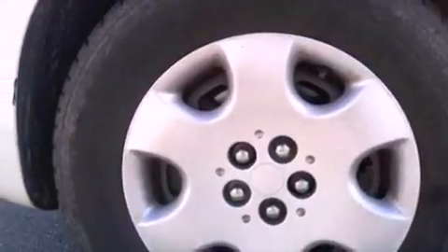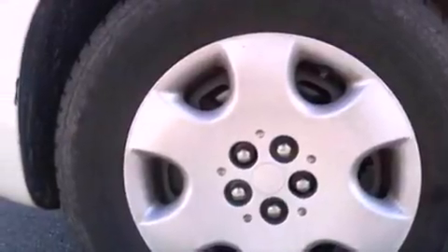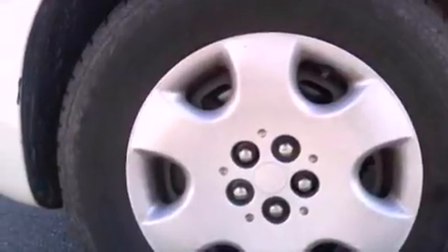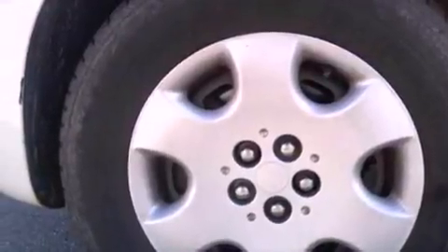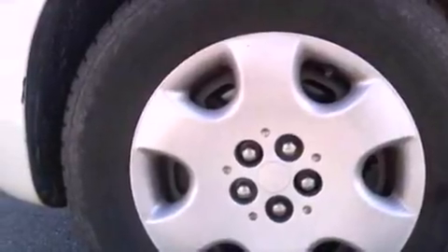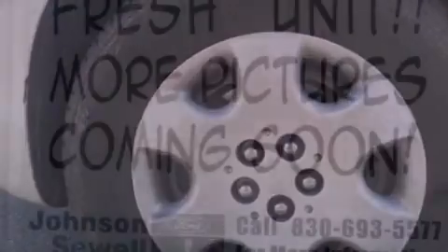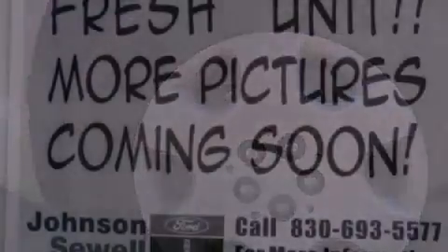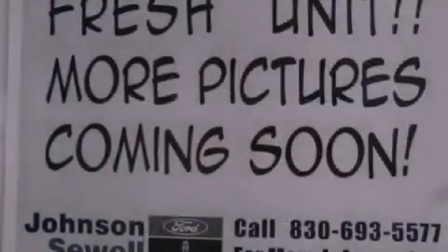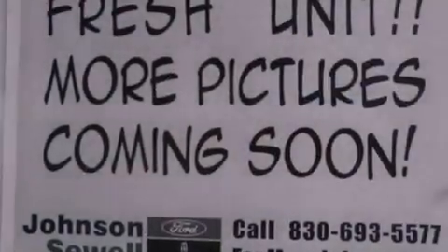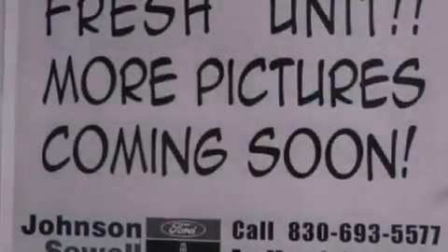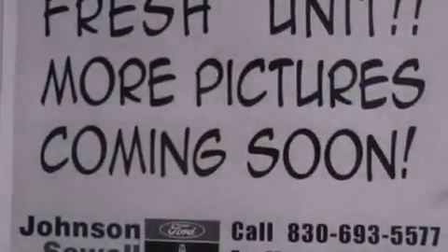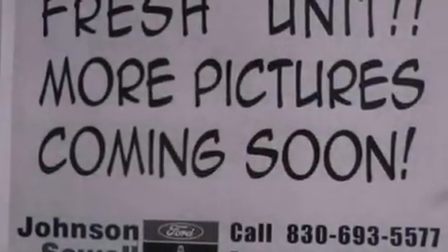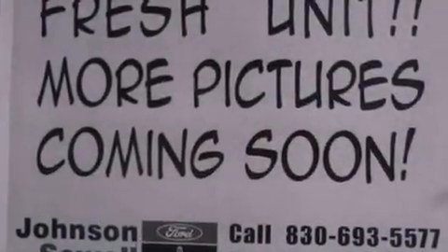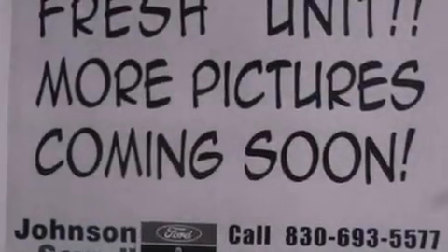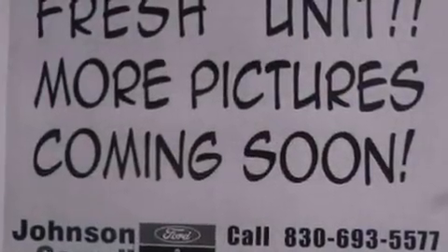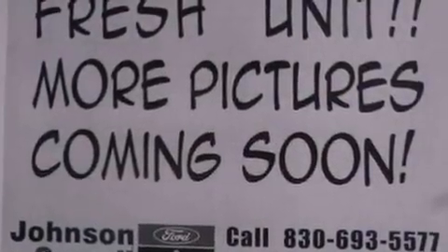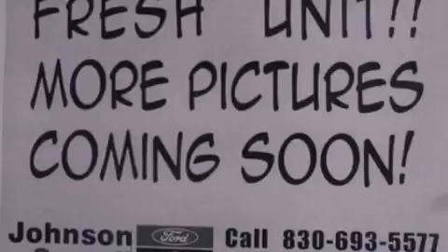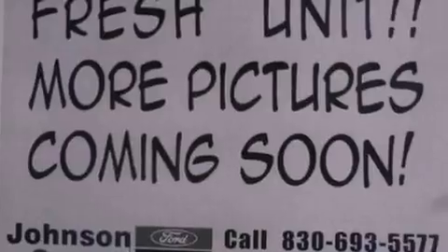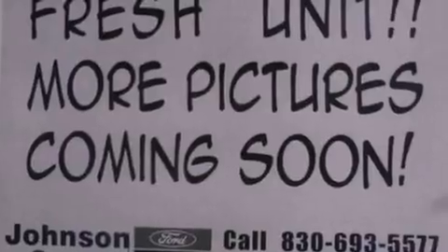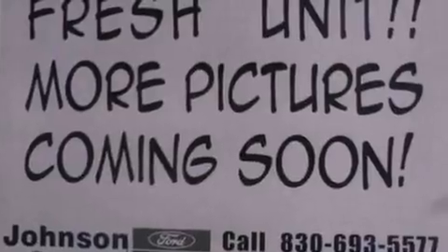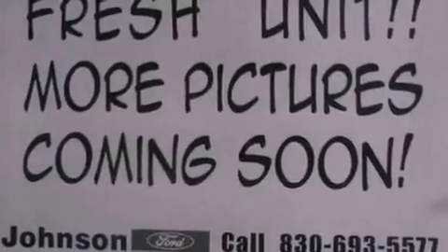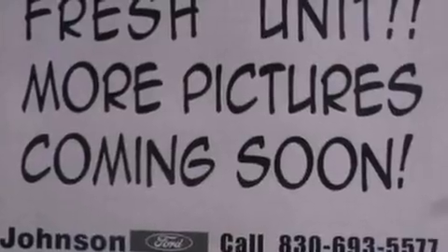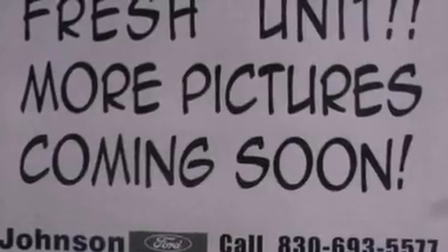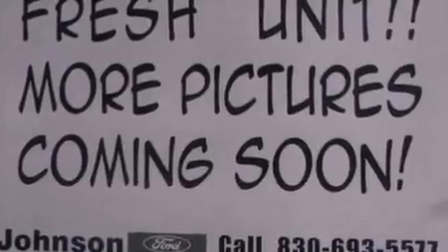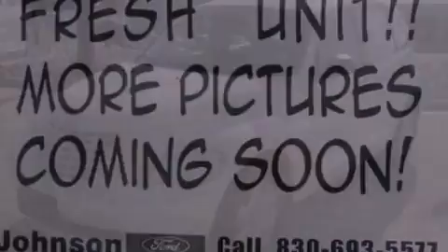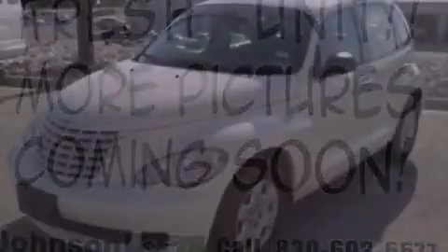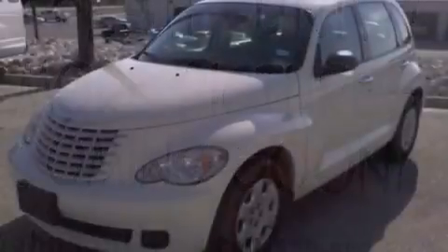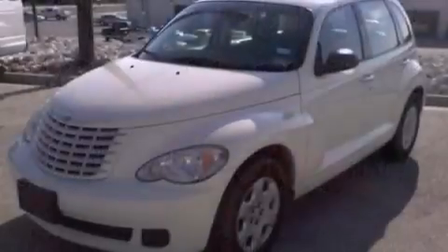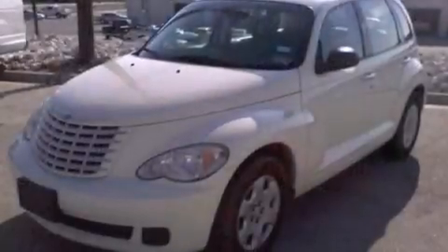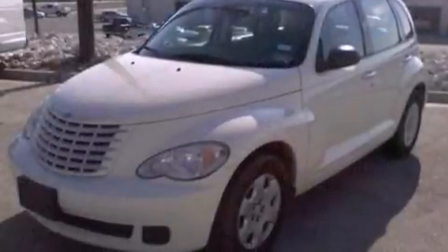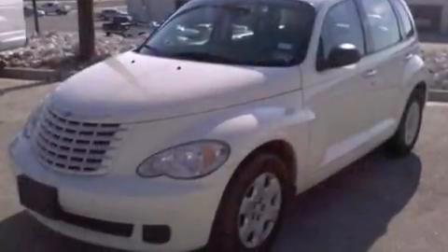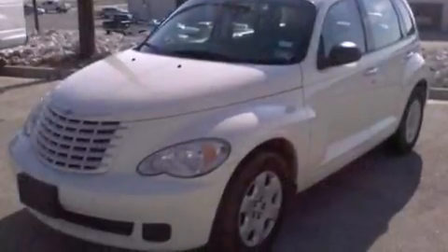All of the following features are included: a power moonroof, full power accessories, a rear window defroster, and a CD player.